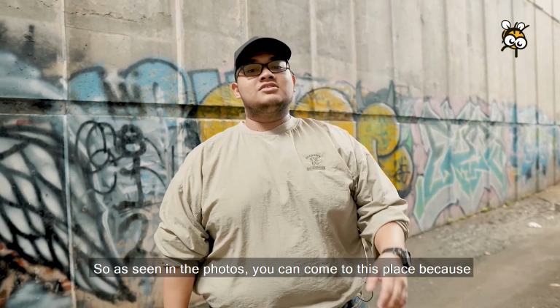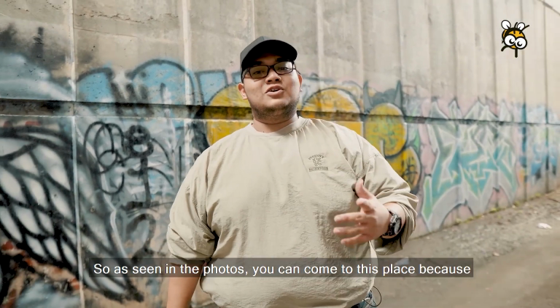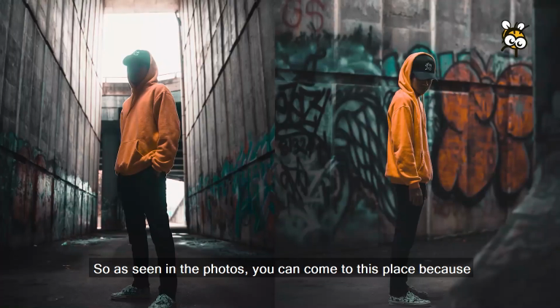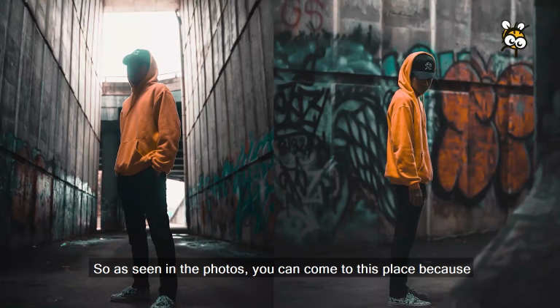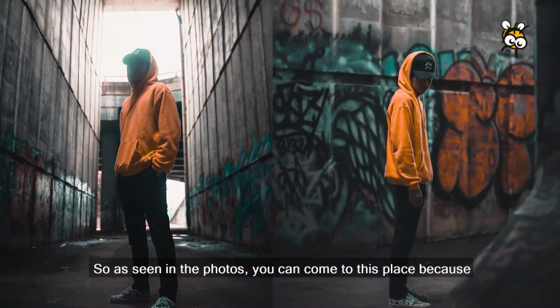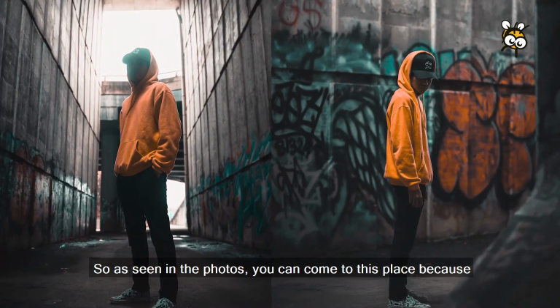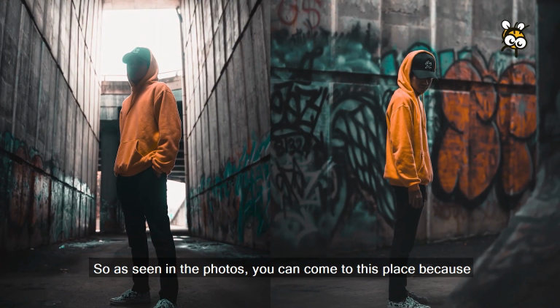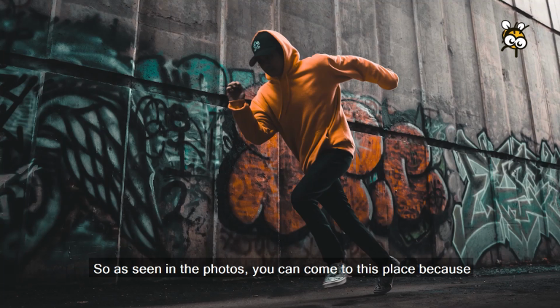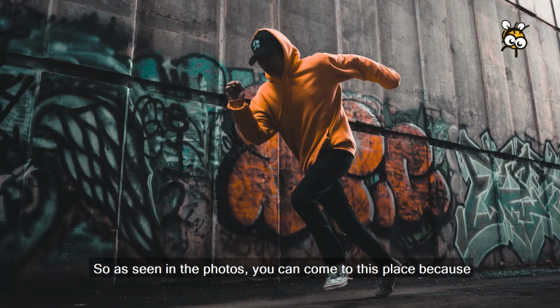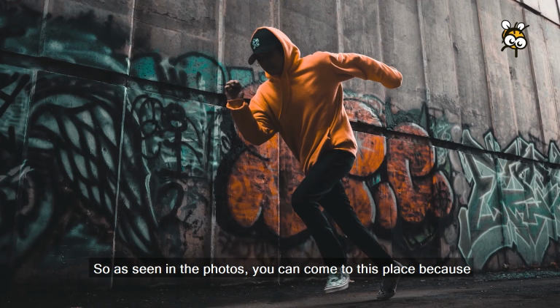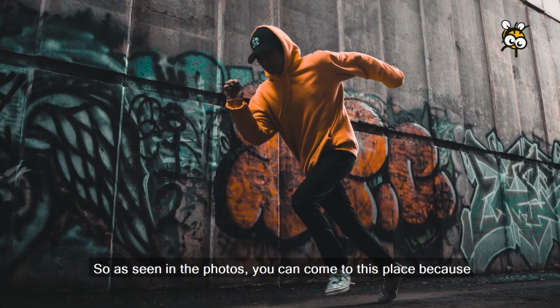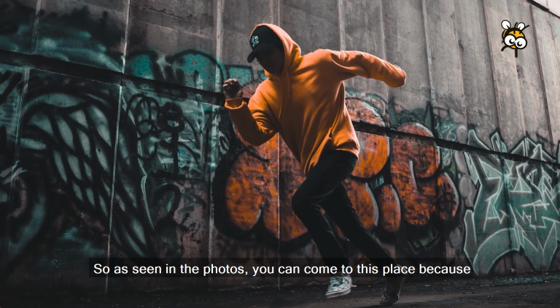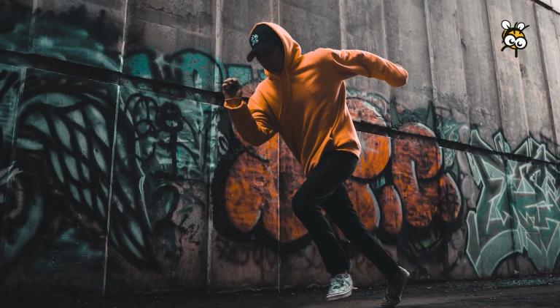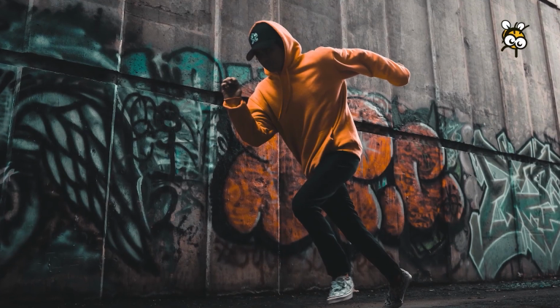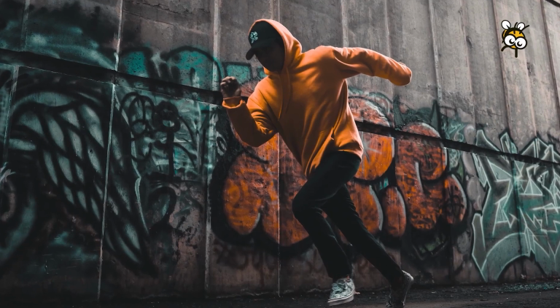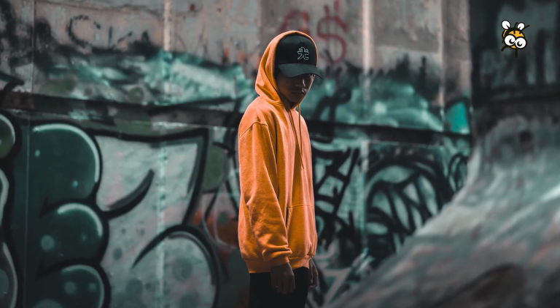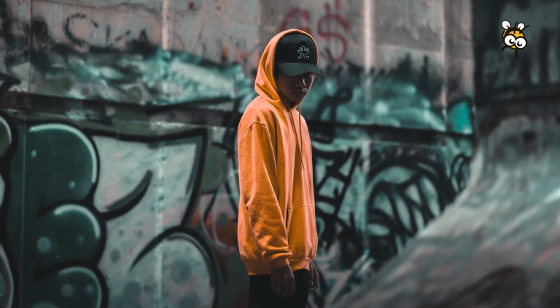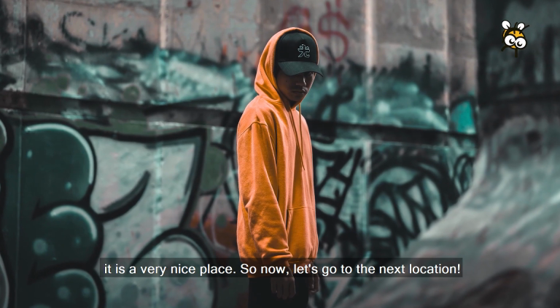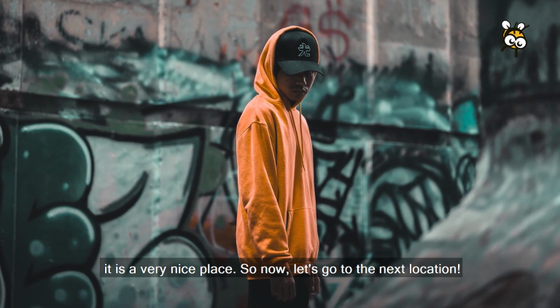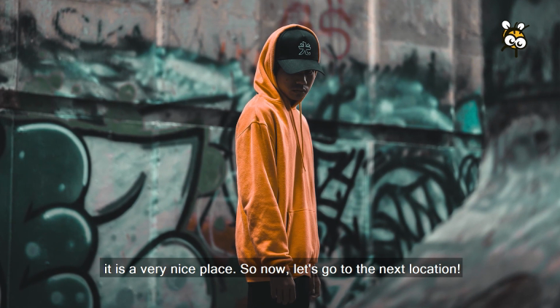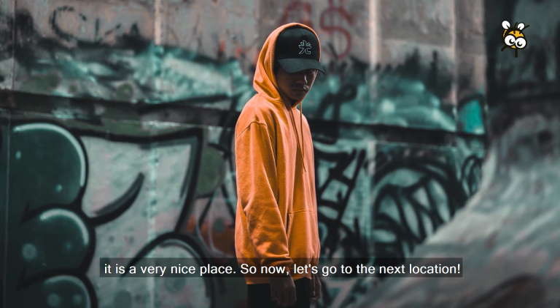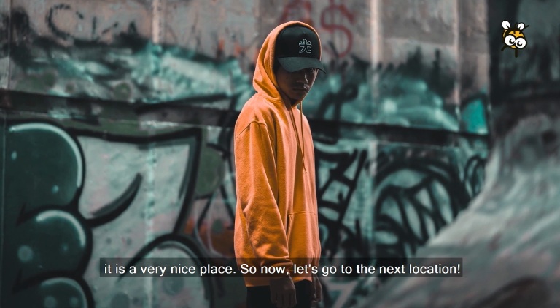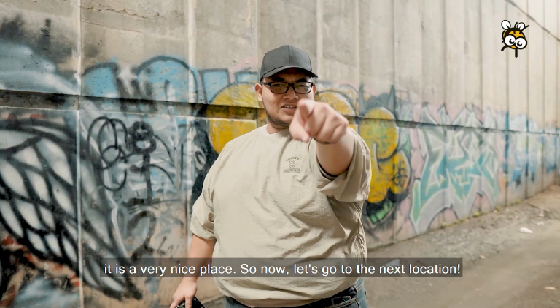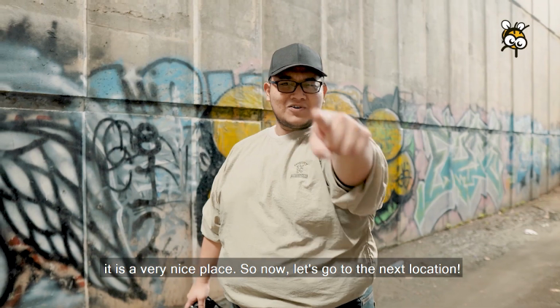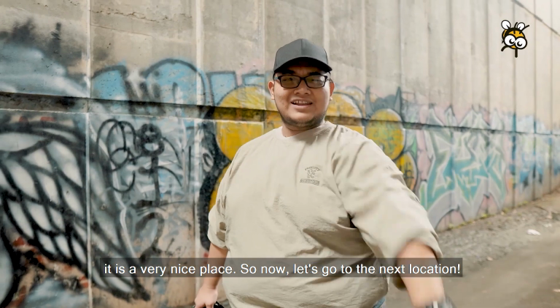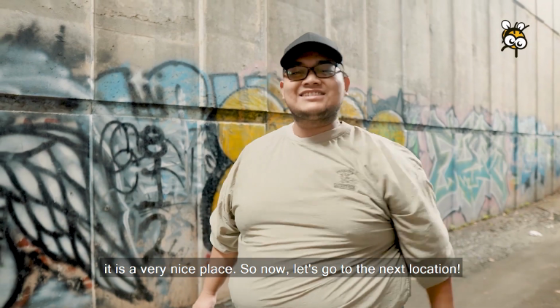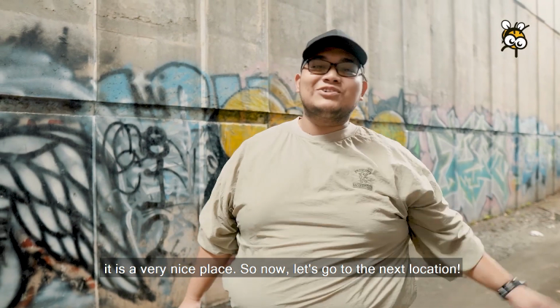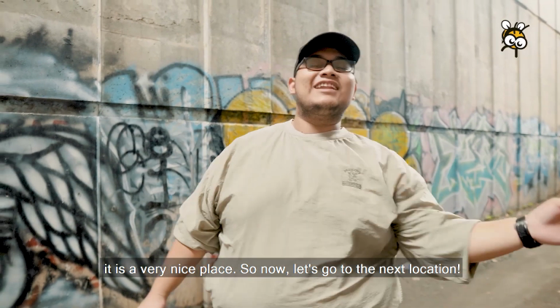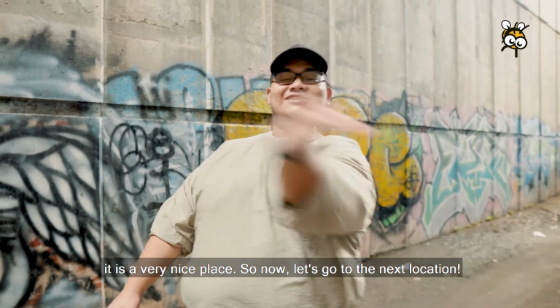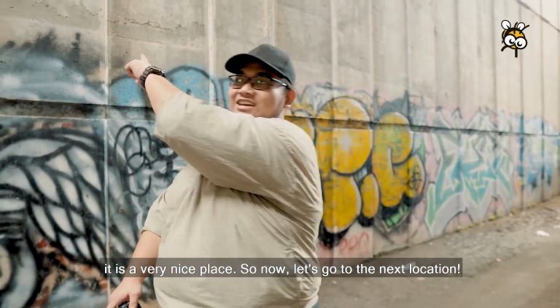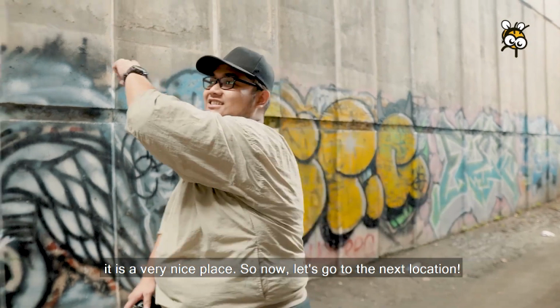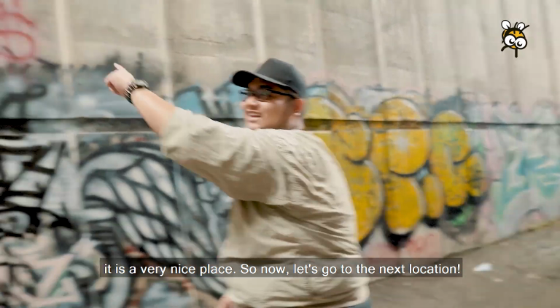So as you can see in the photo, you can come to this place — it's a very good place. Let's go to the next location!